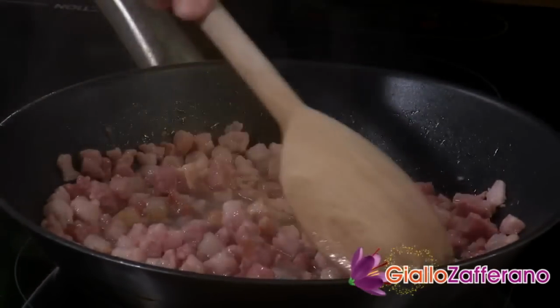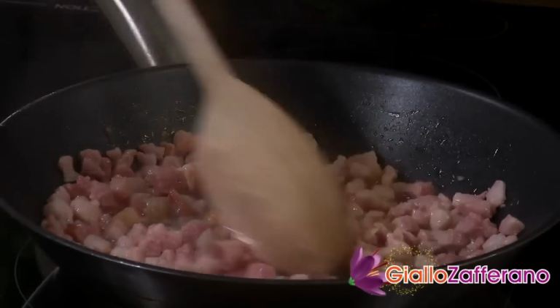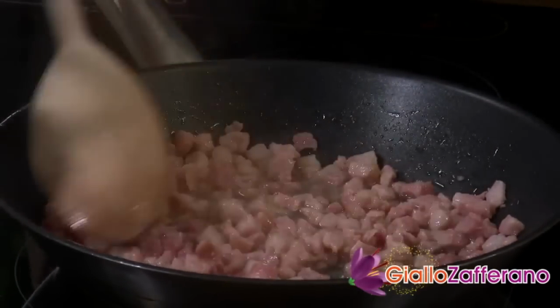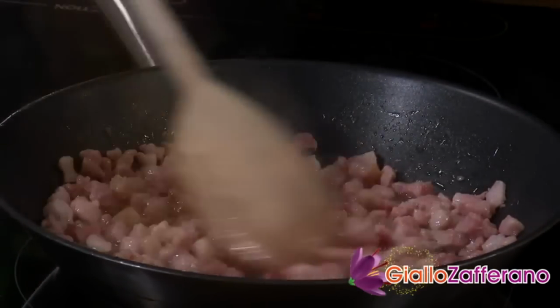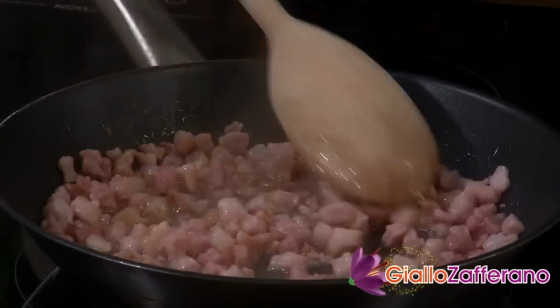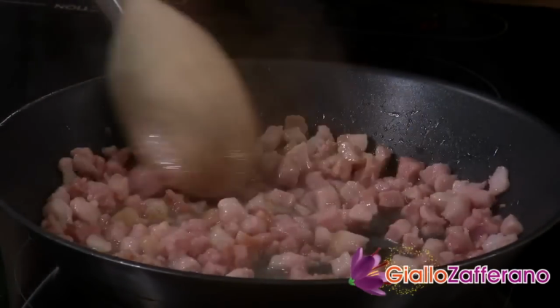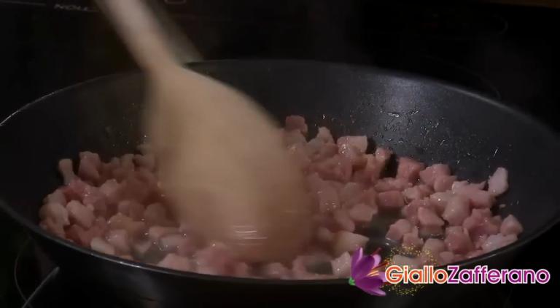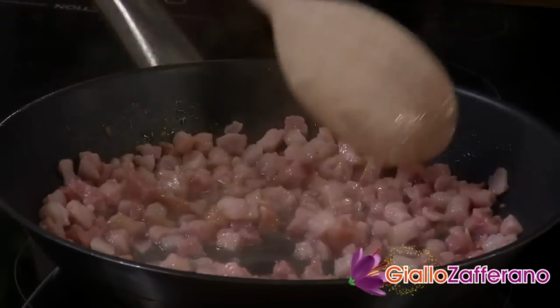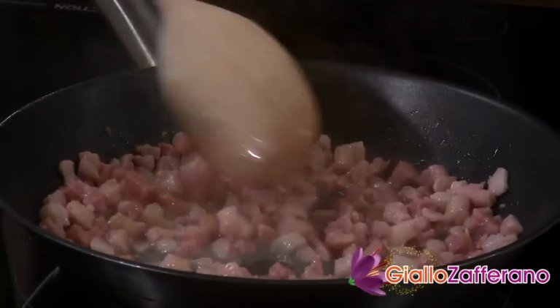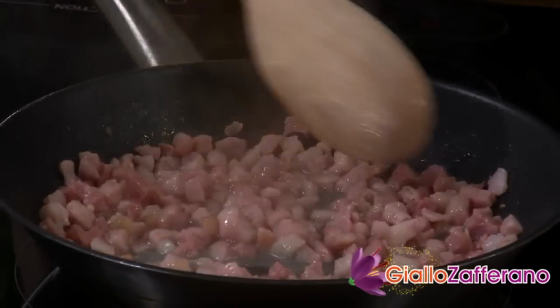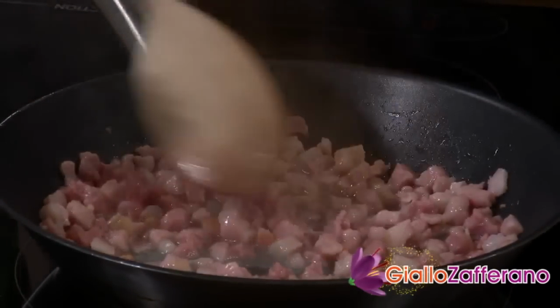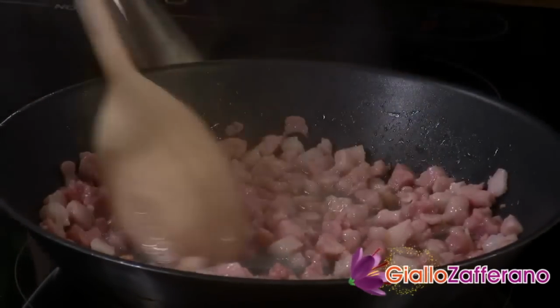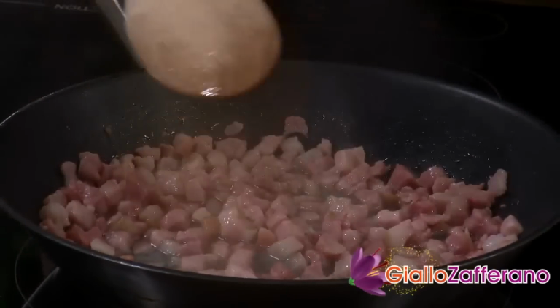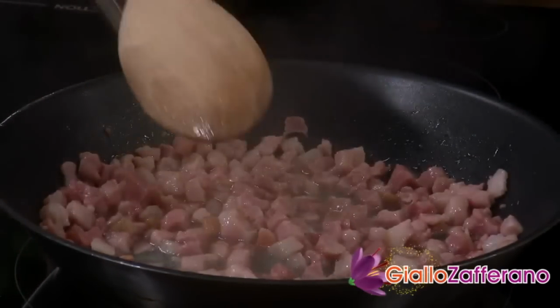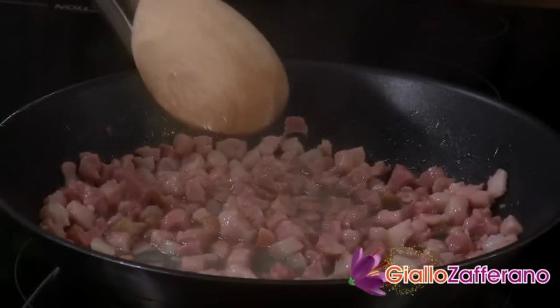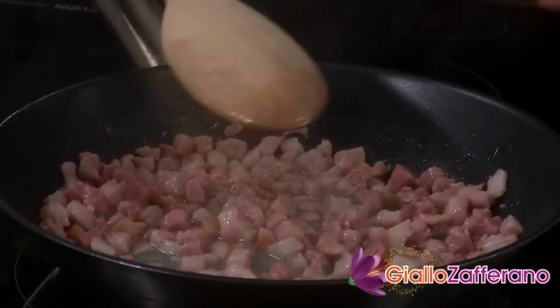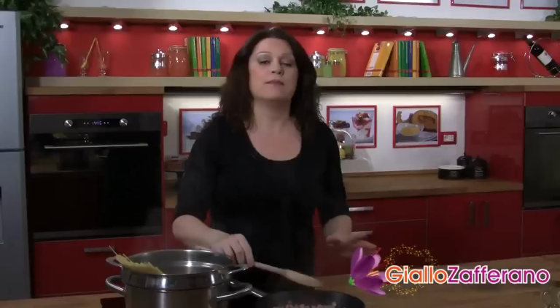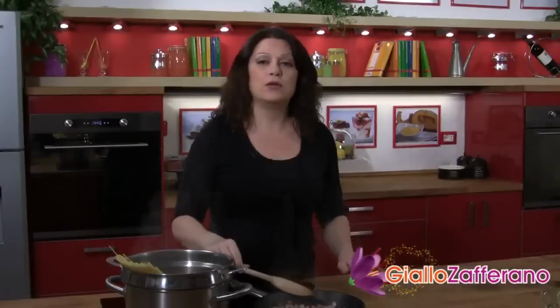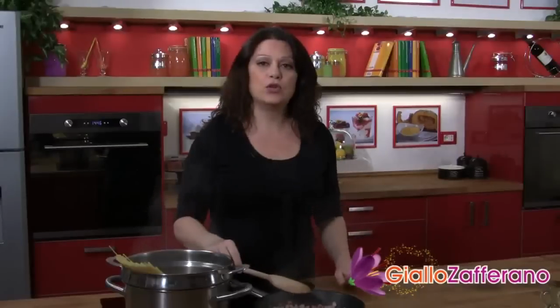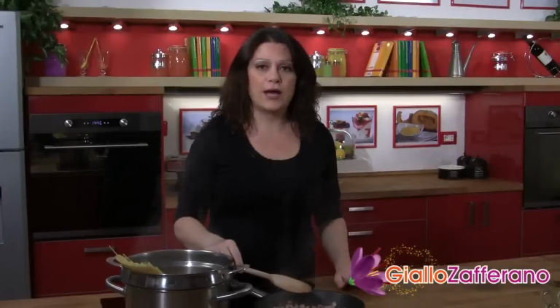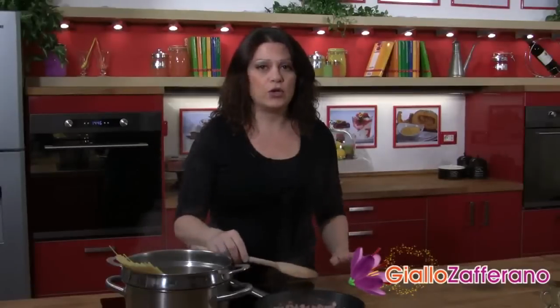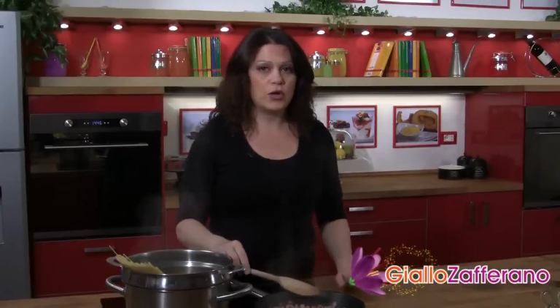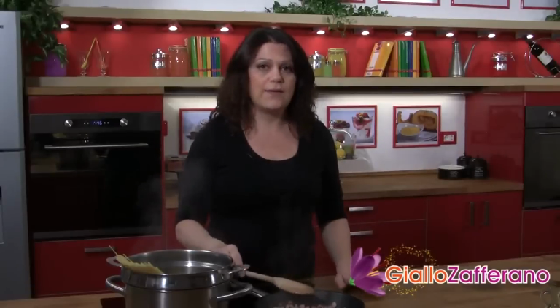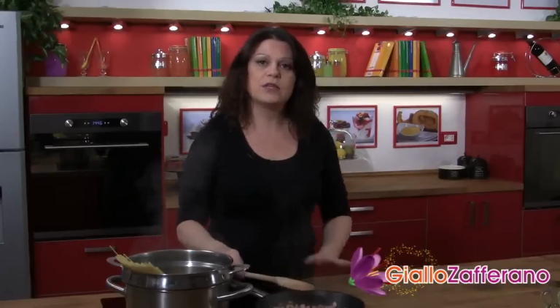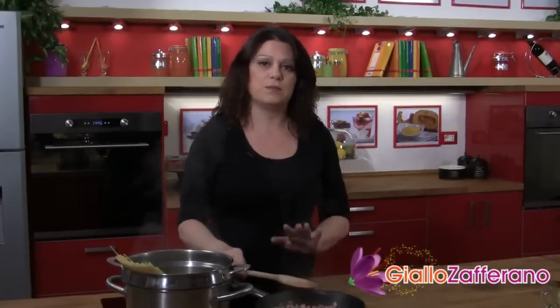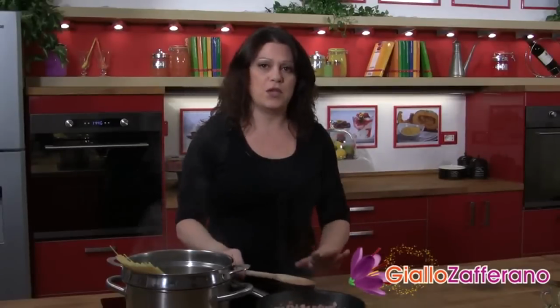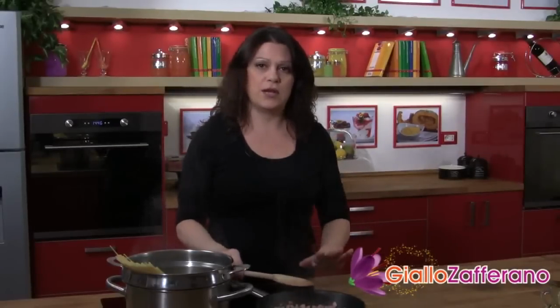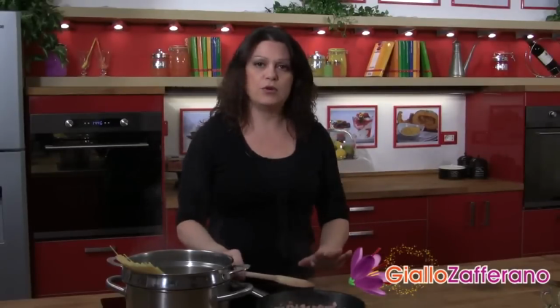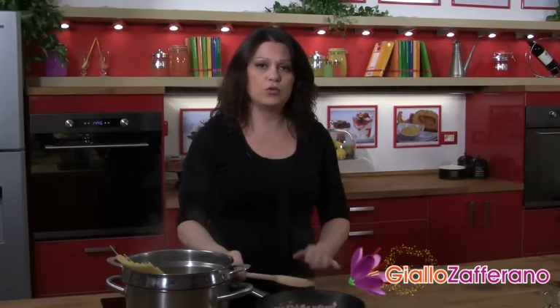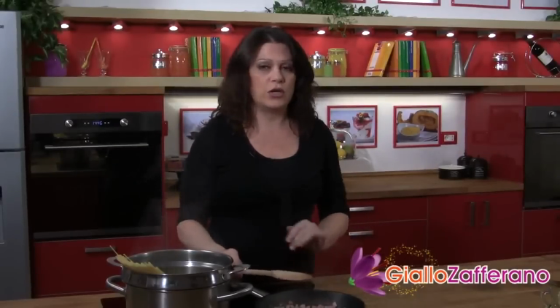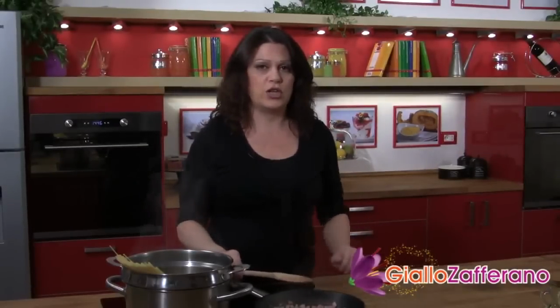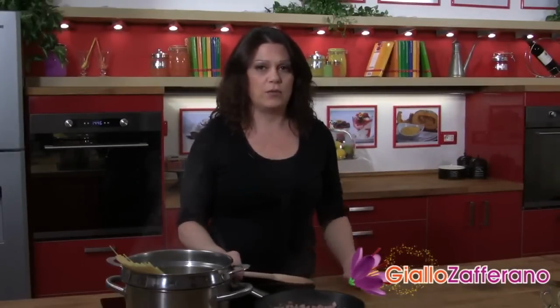Once the bacon is golden and crispy, take it off the heat and leave it to cool for a few minutes.